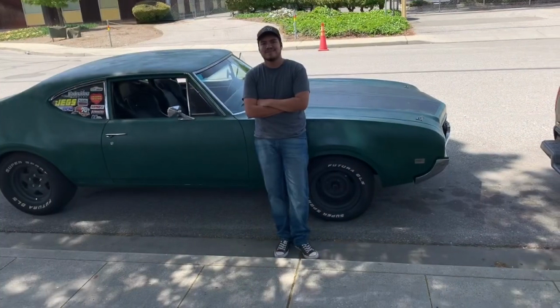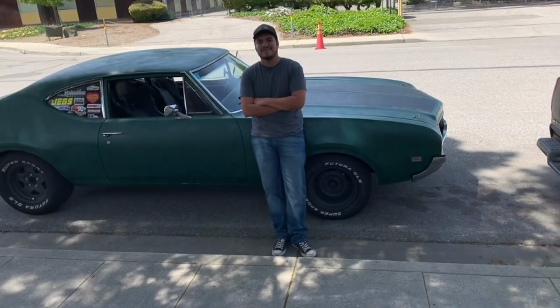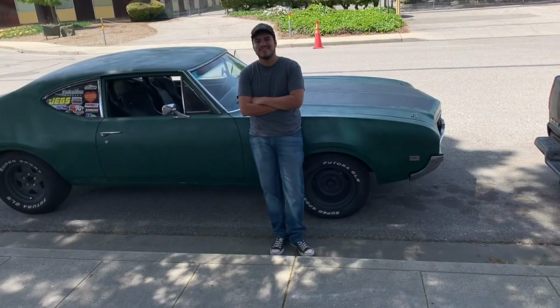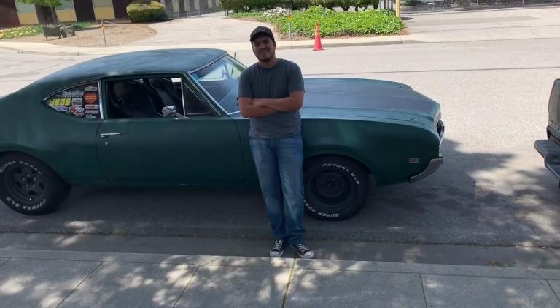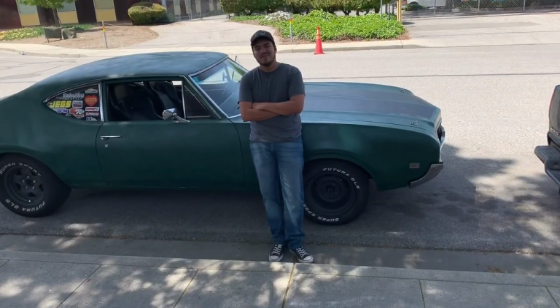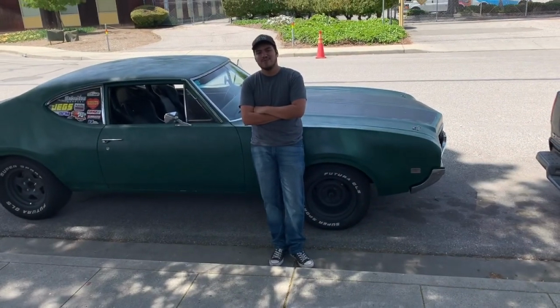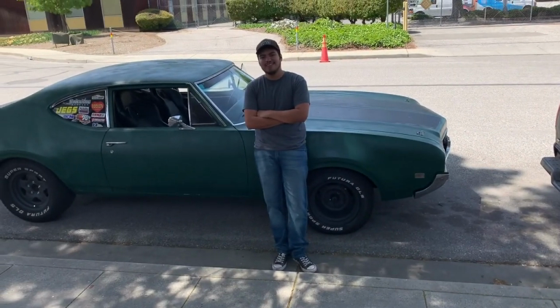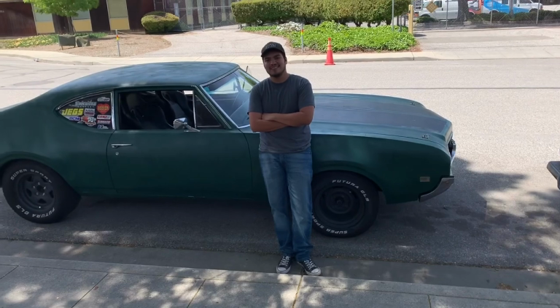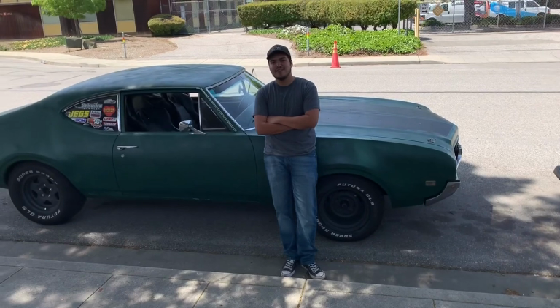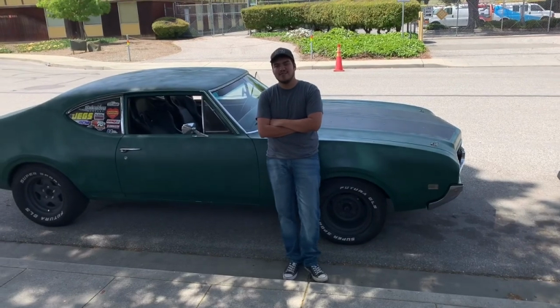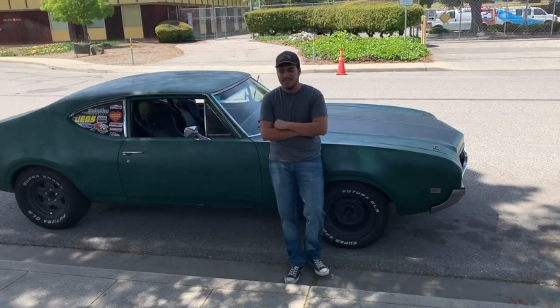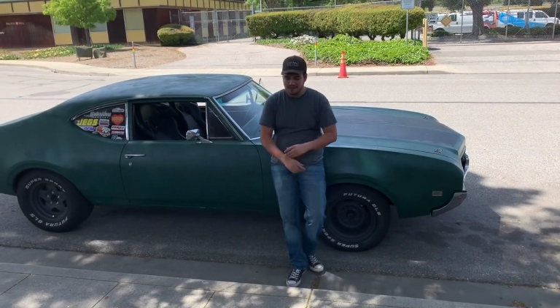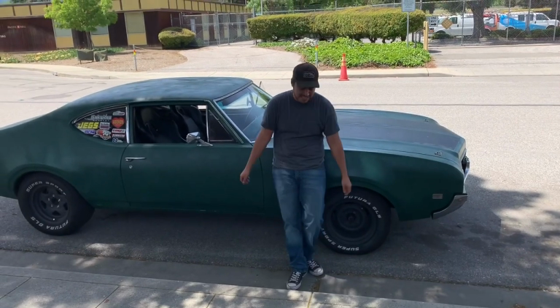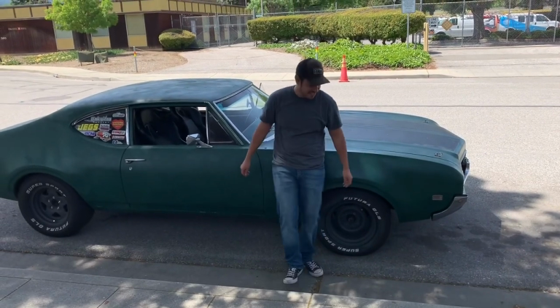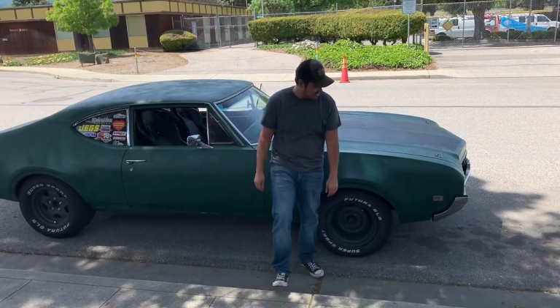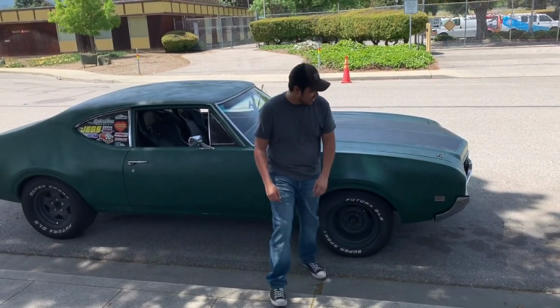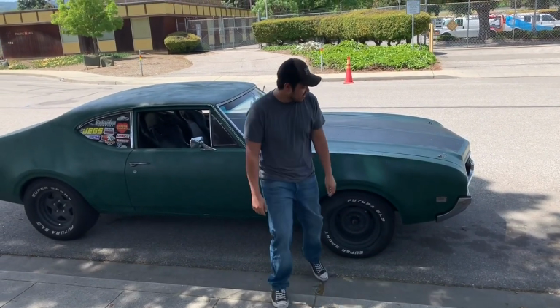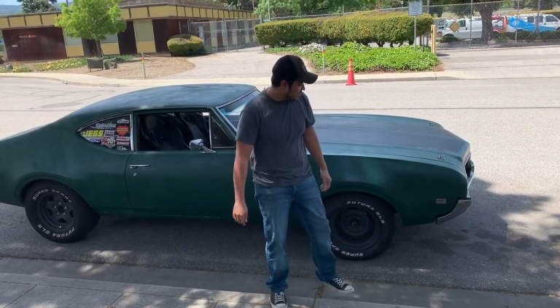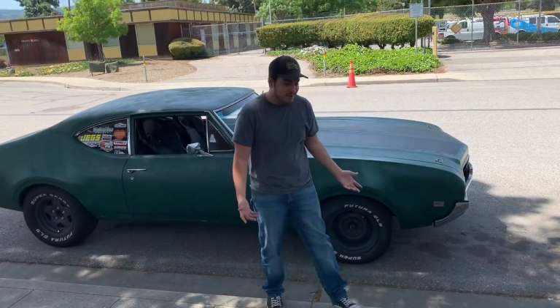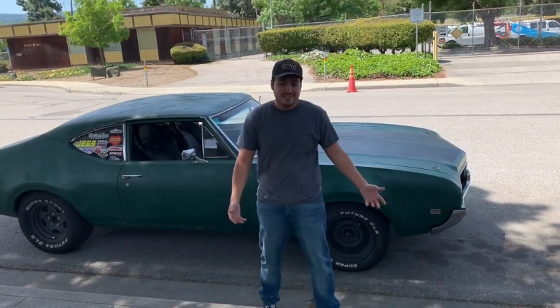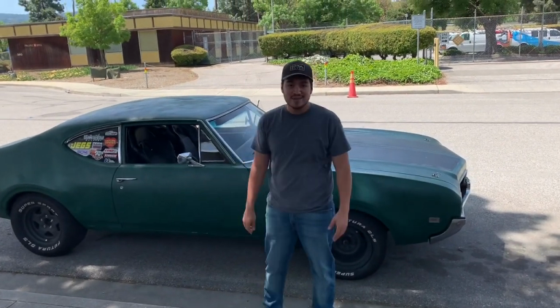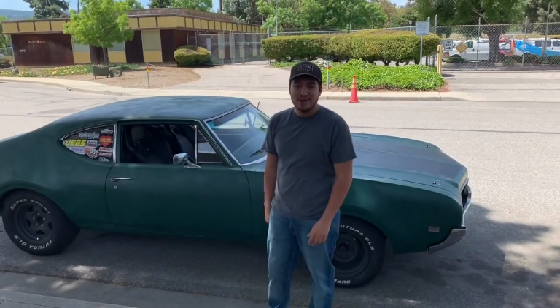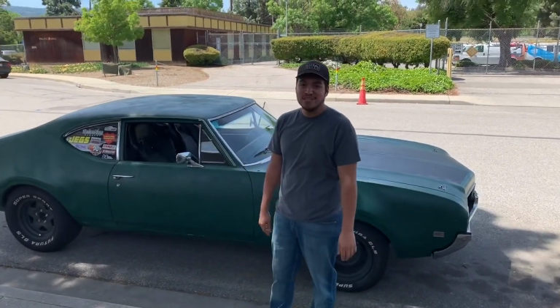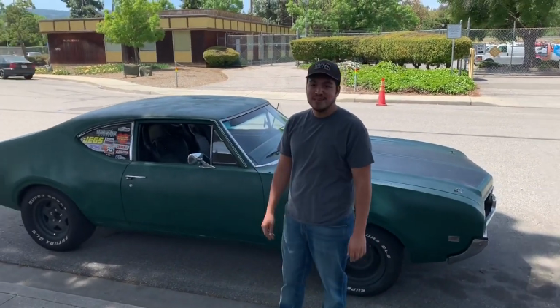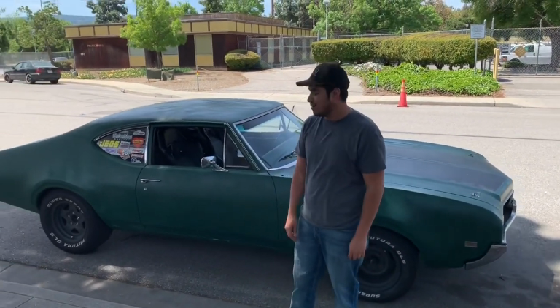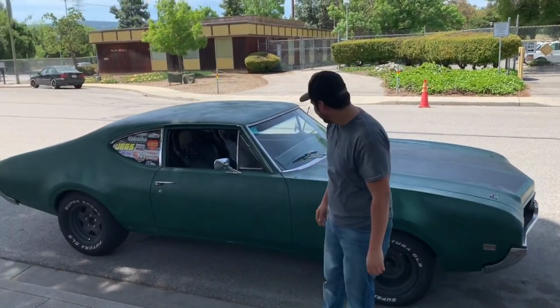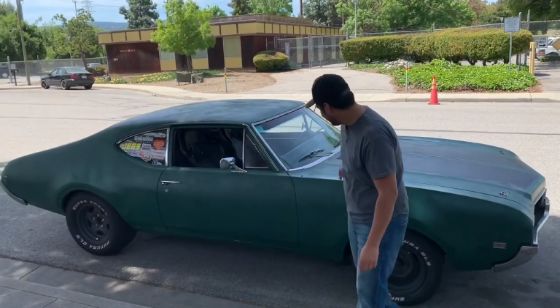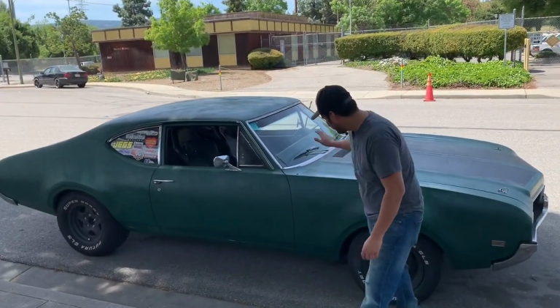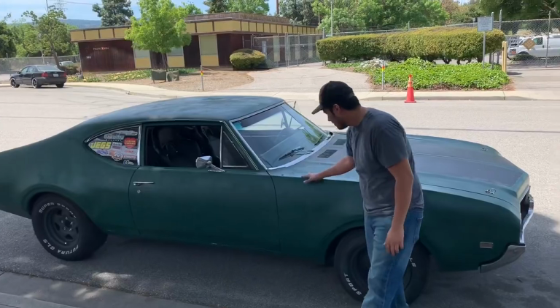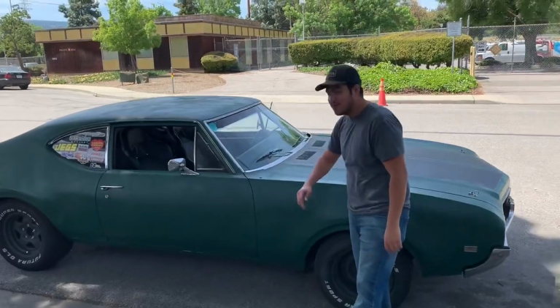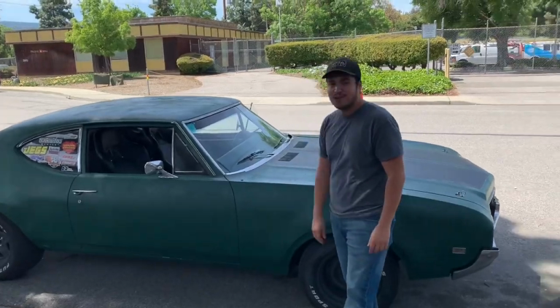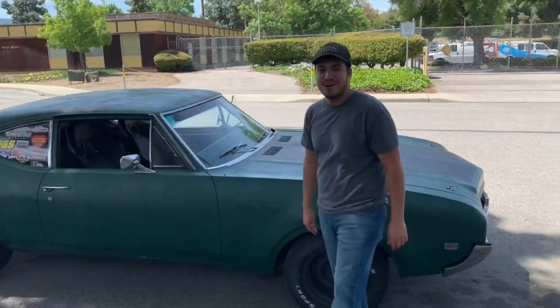What's up everybody? This is Fidel from Skeptical Mechanics. Today we're going to talk about owning an old car.